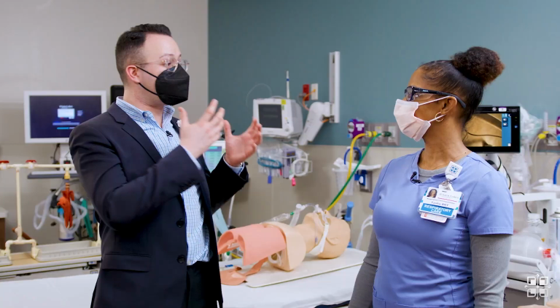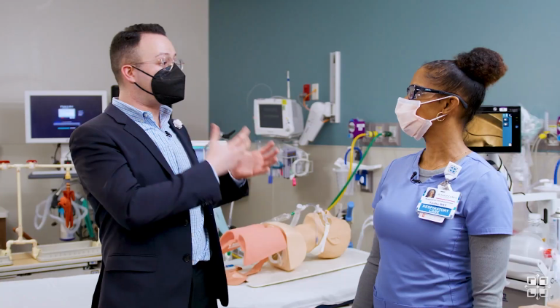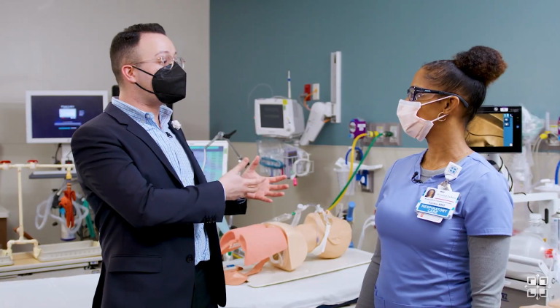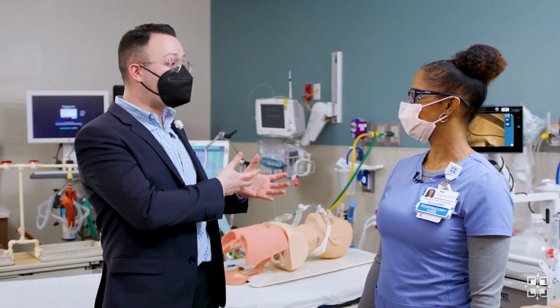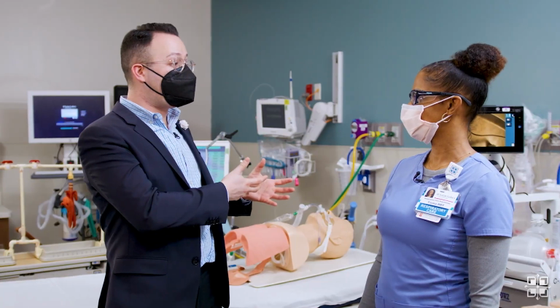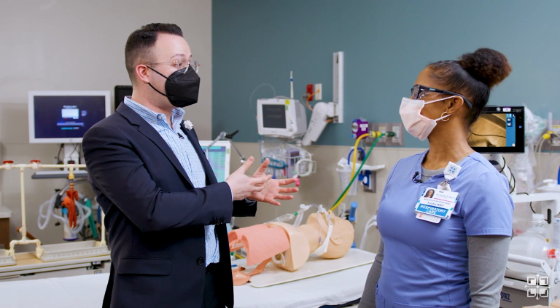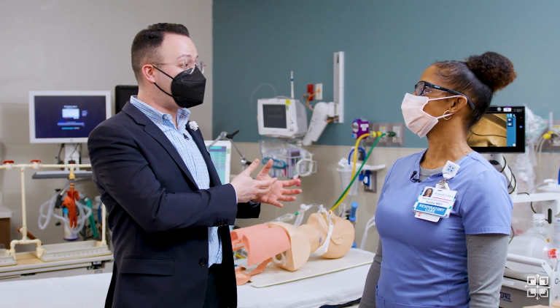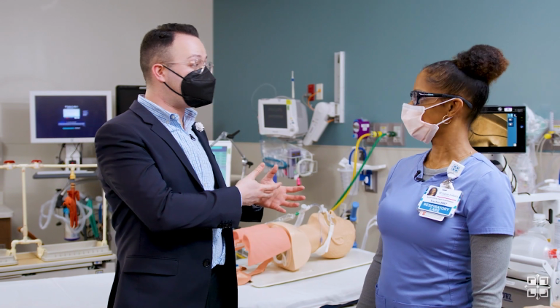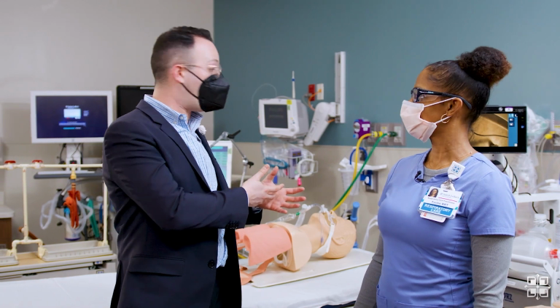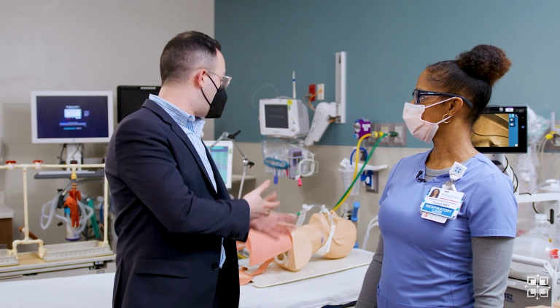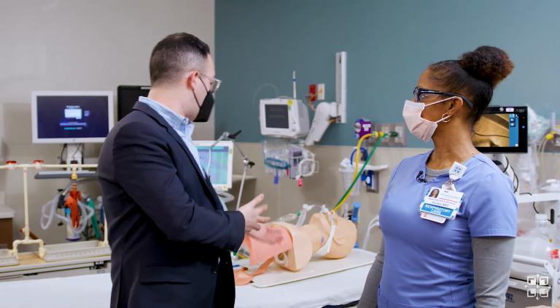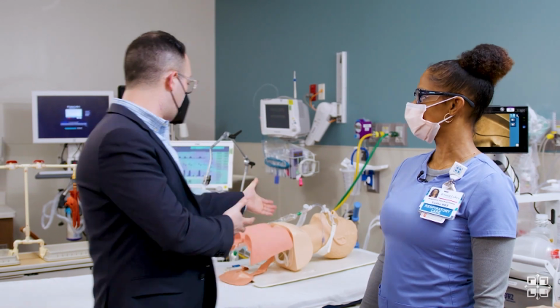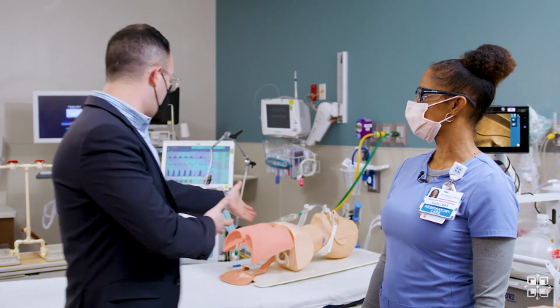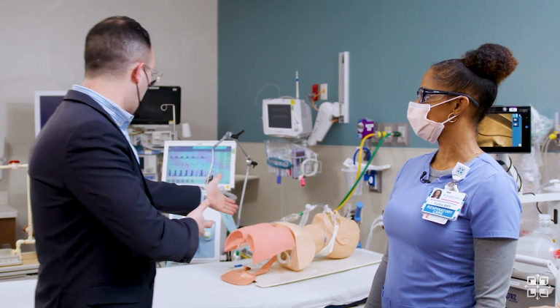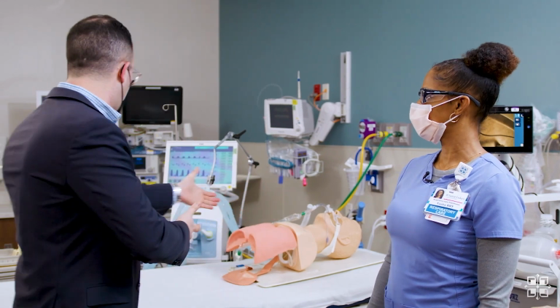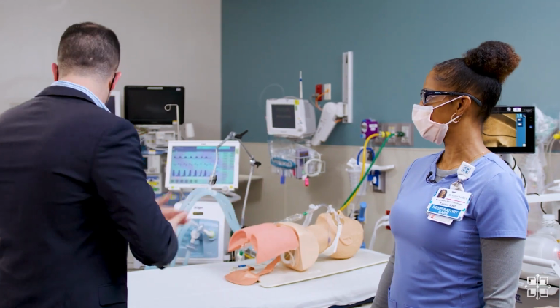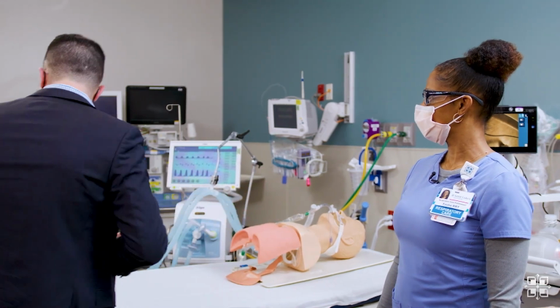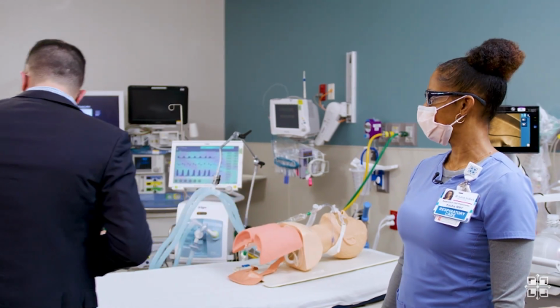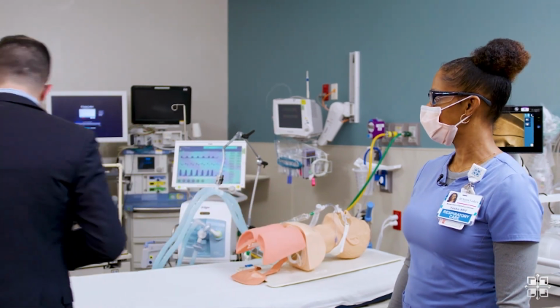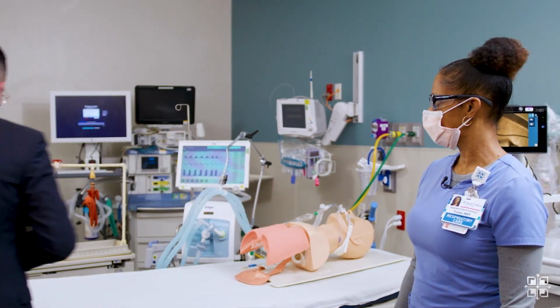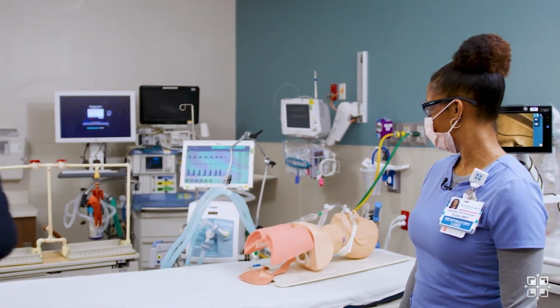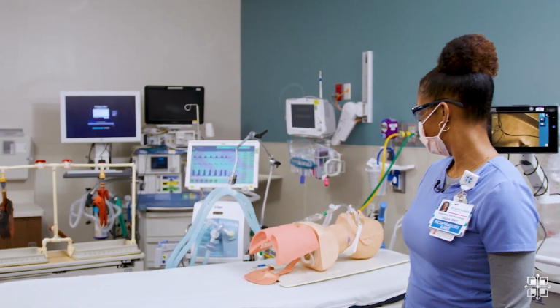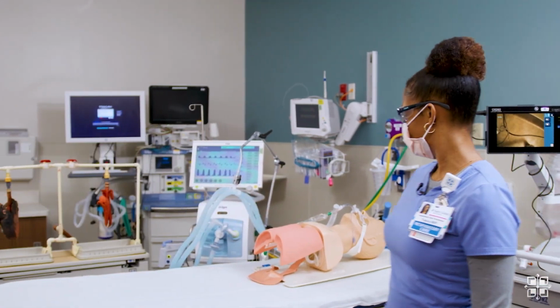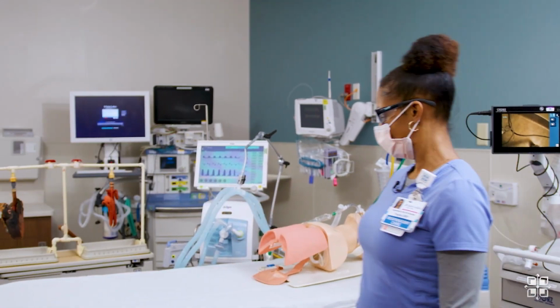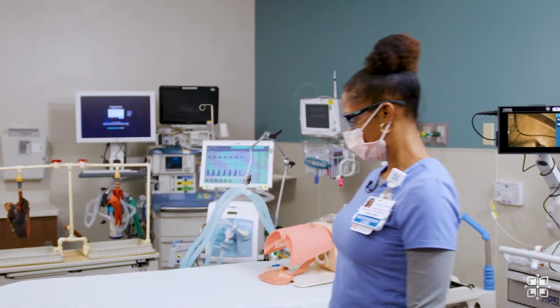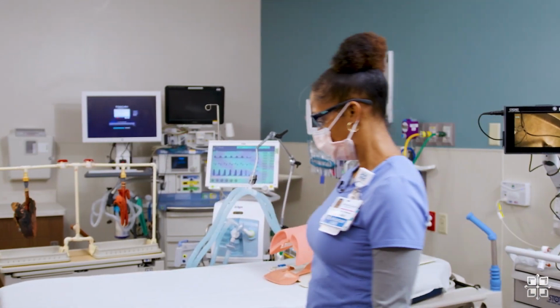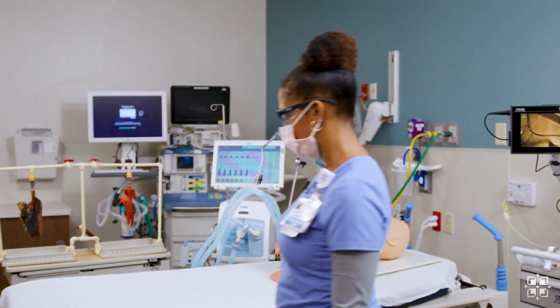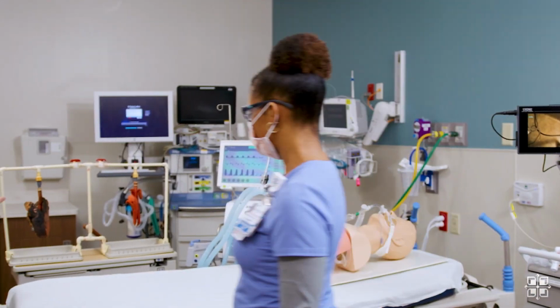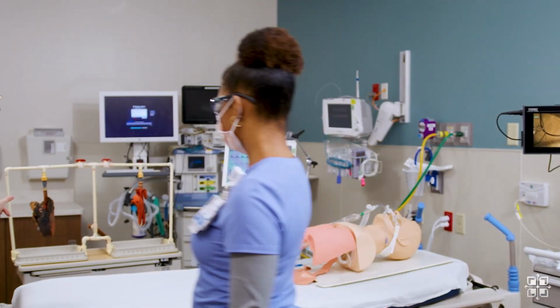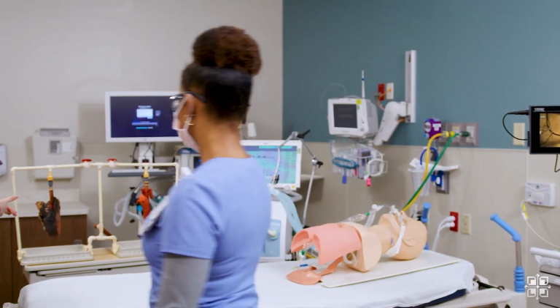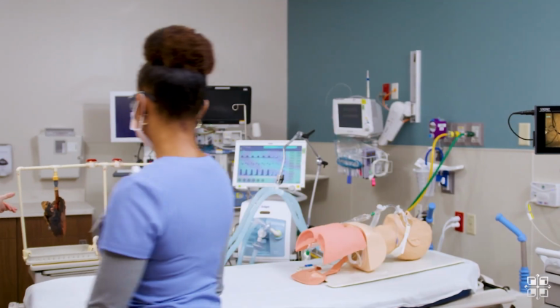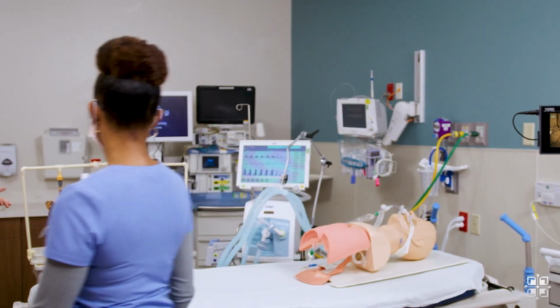I know there's other equipment in here that you want to show us. Over here we have an actual ventilator.